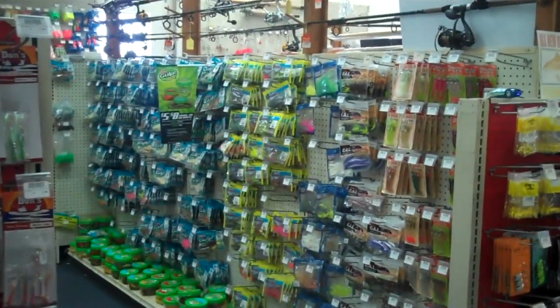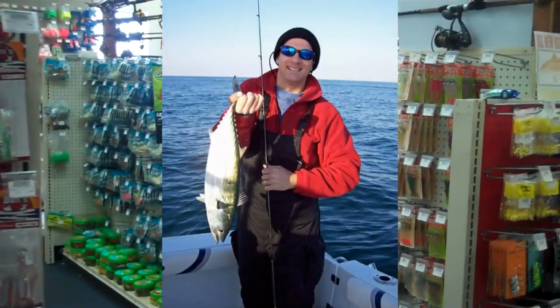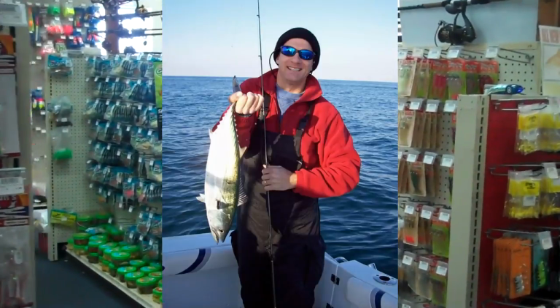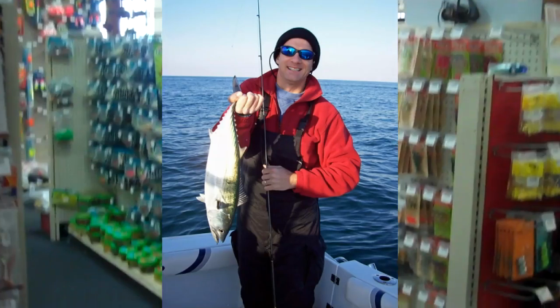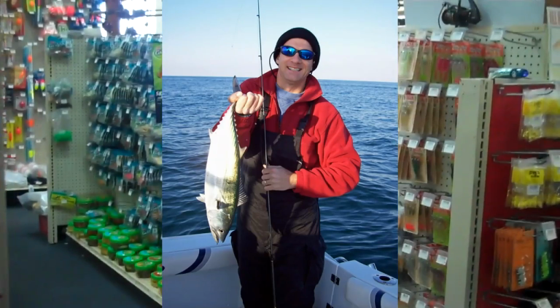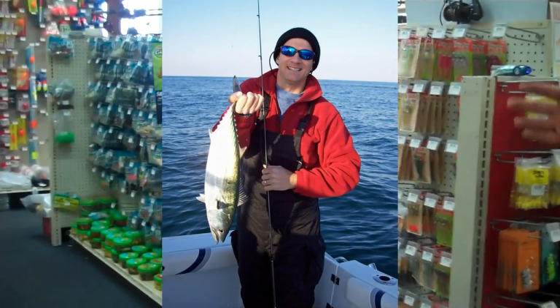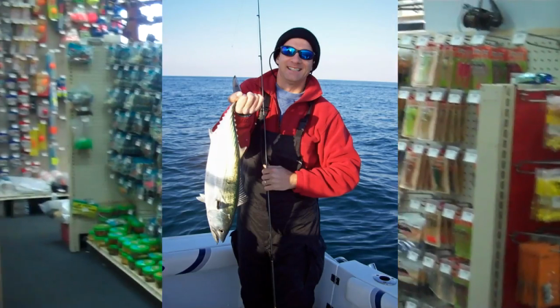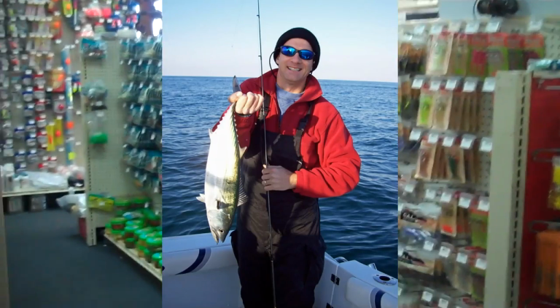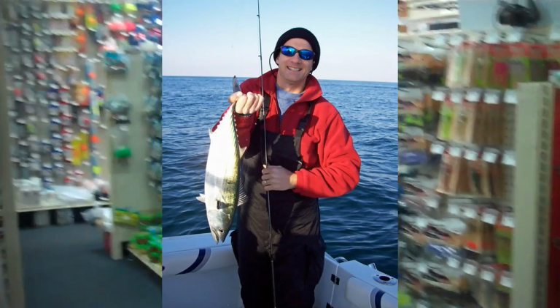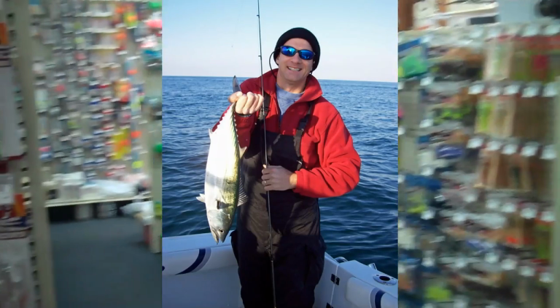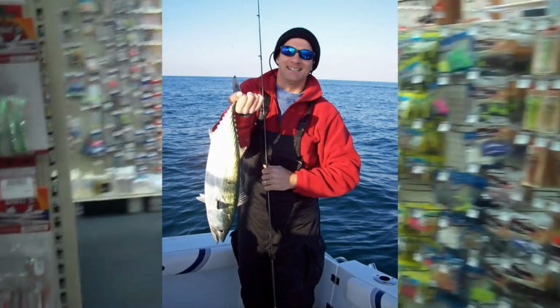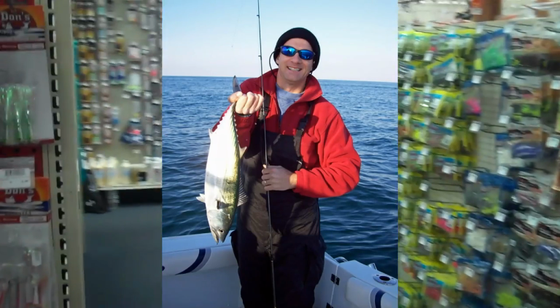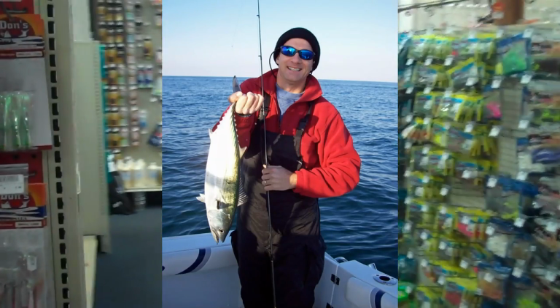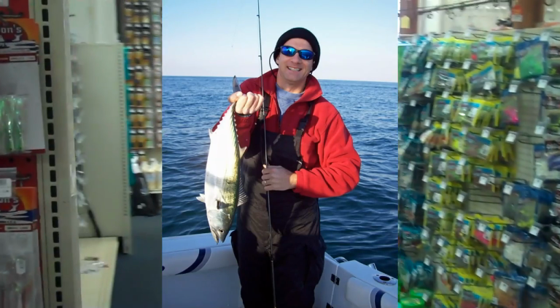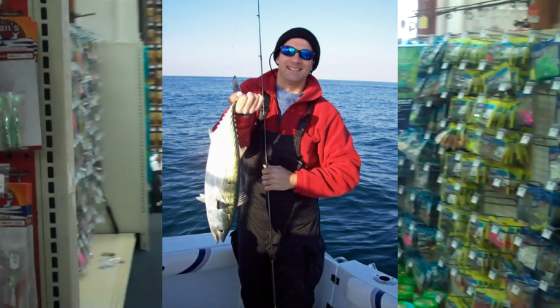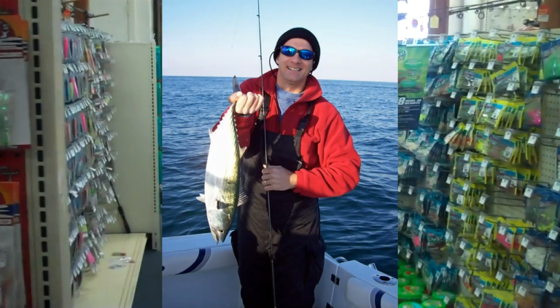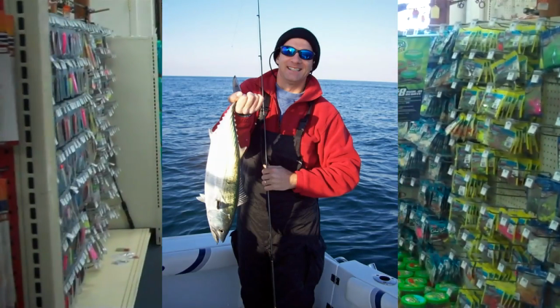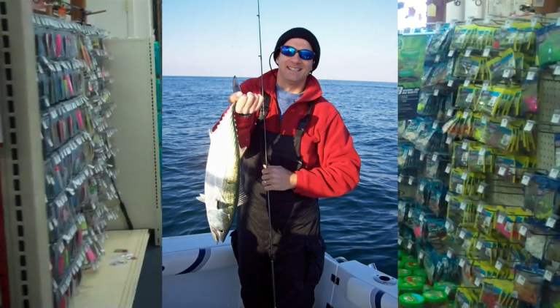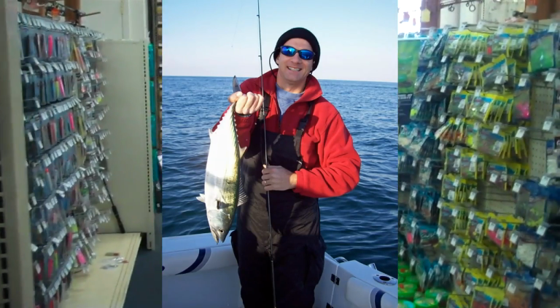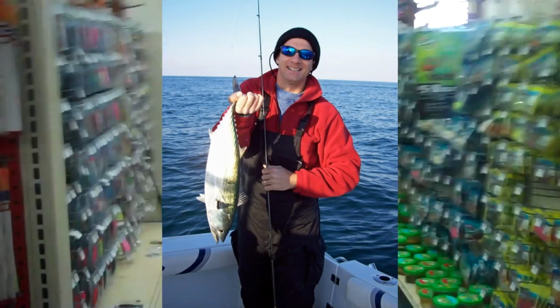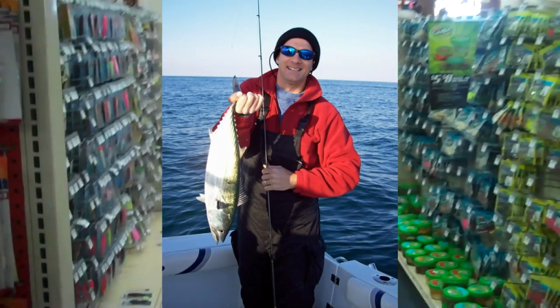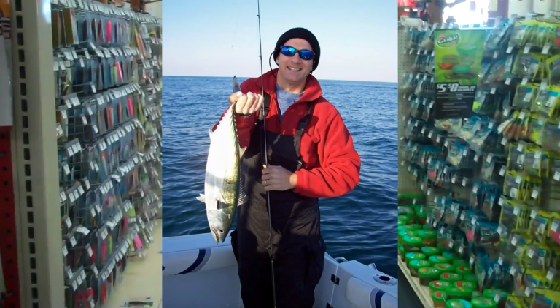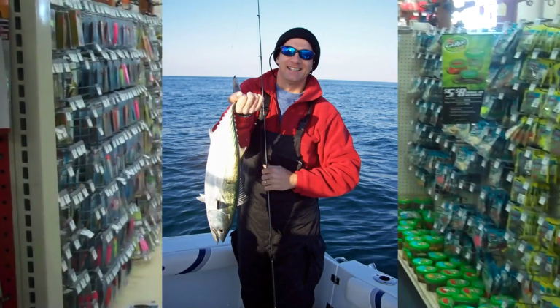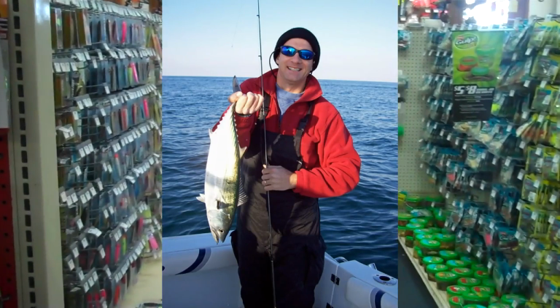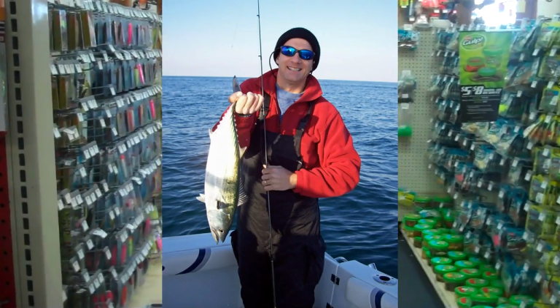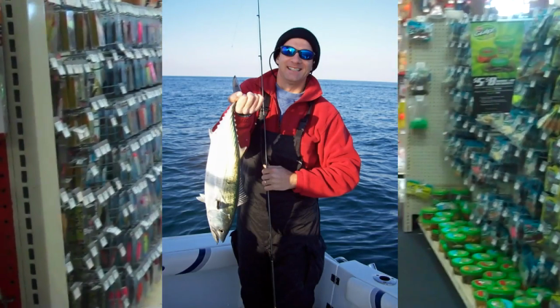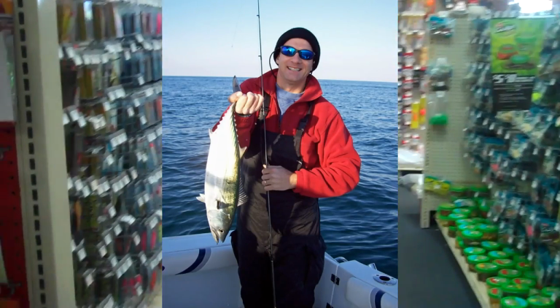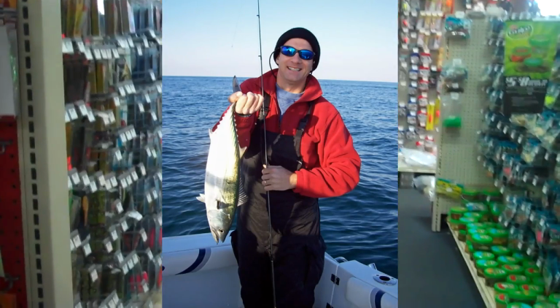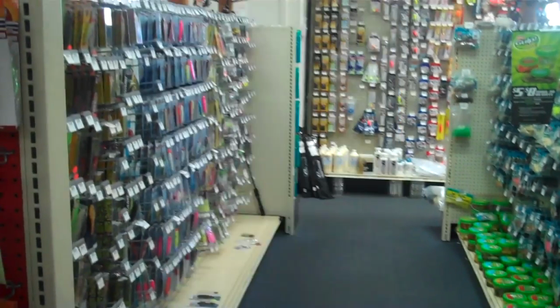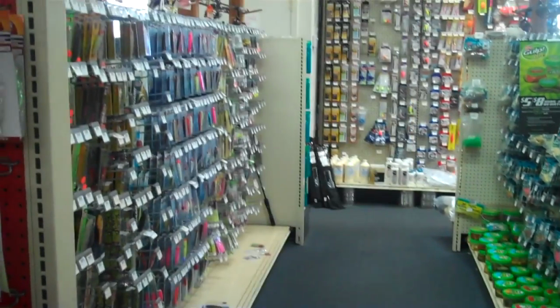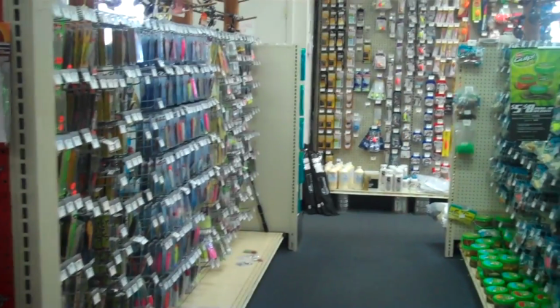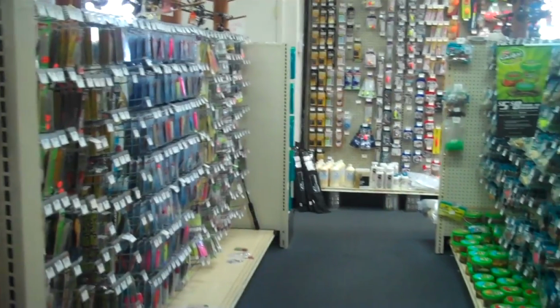I've never tried bait fishing for Bonita. I'm sure there would be something that would work, but I've never really tried it out.